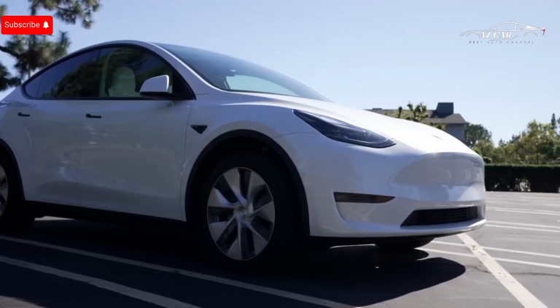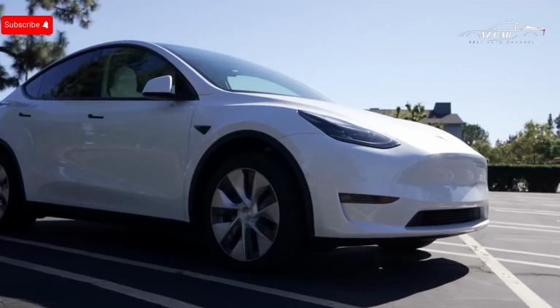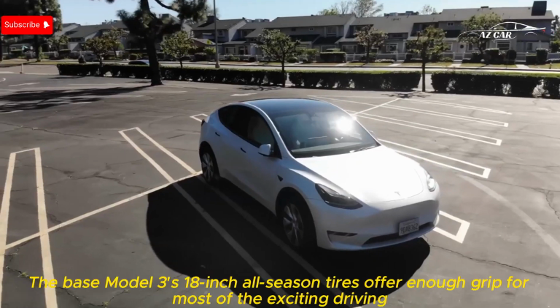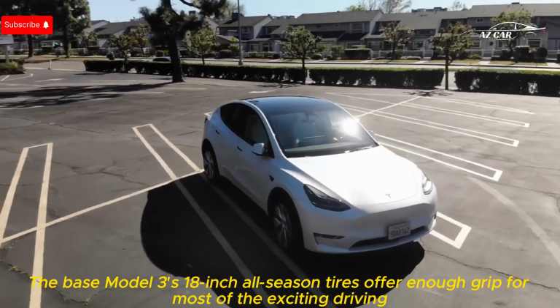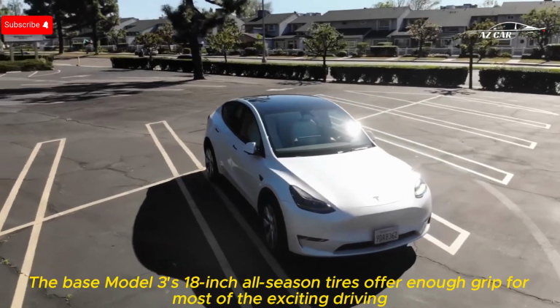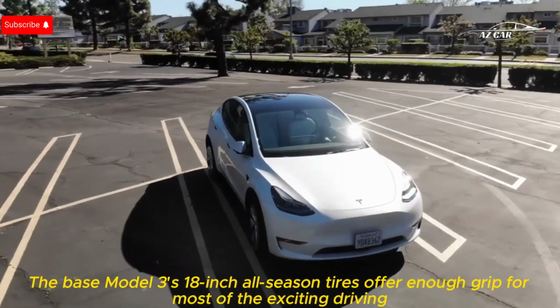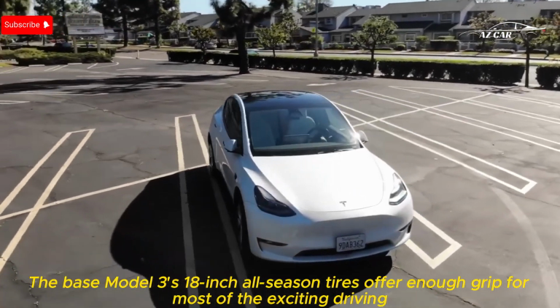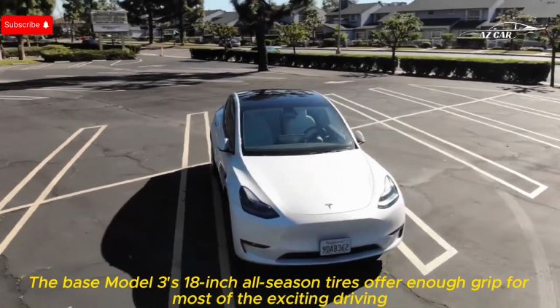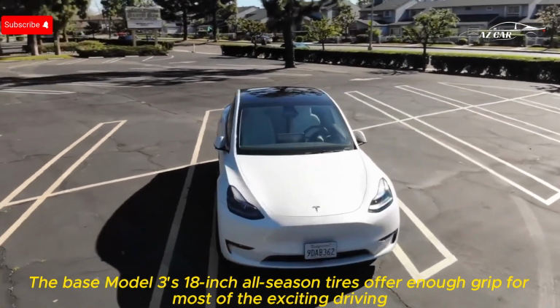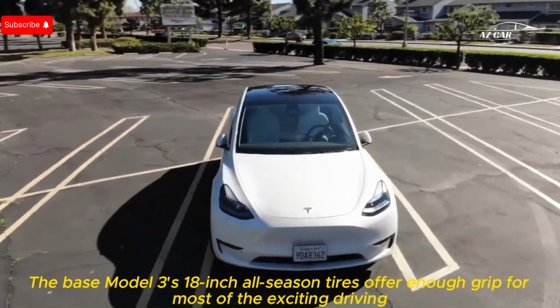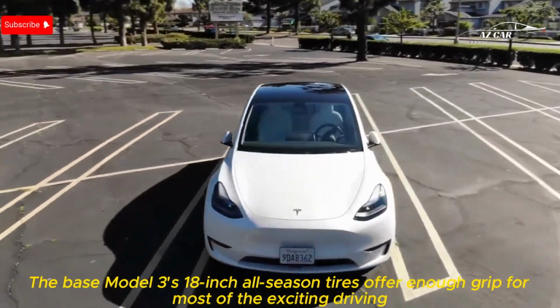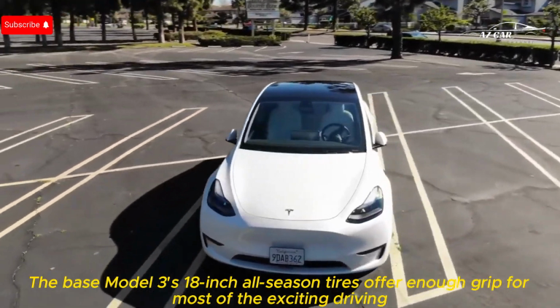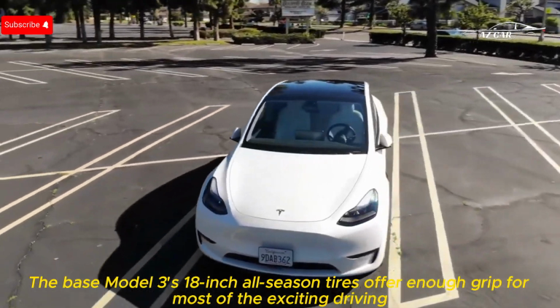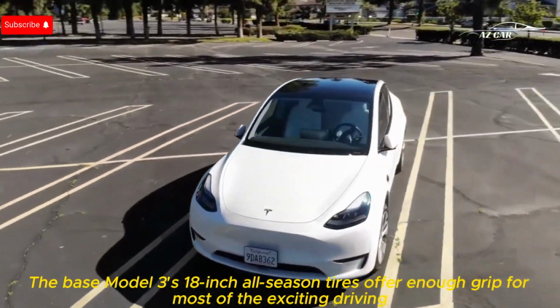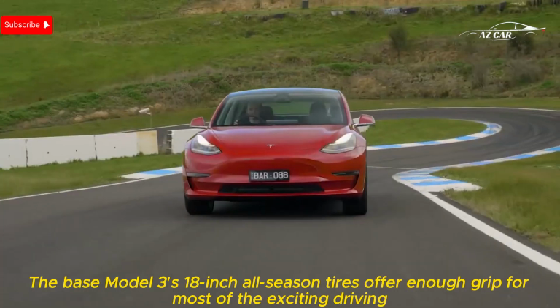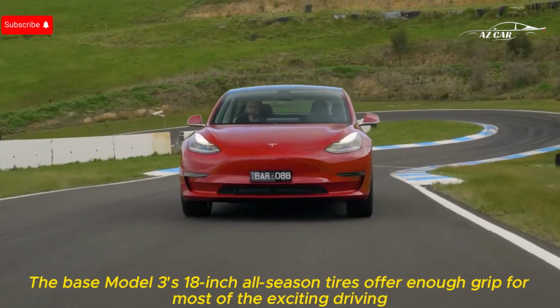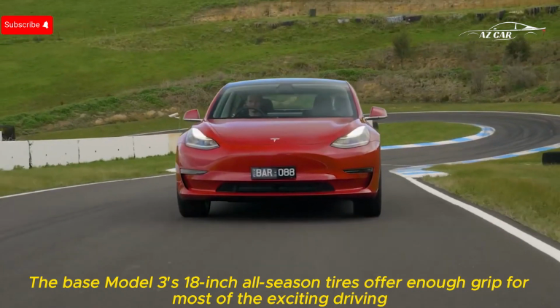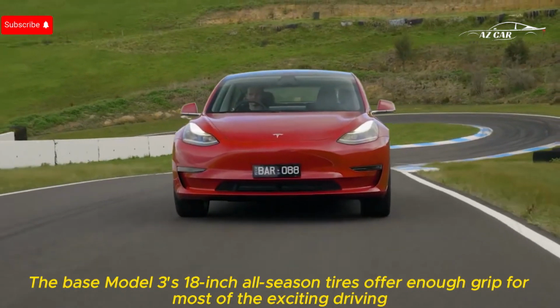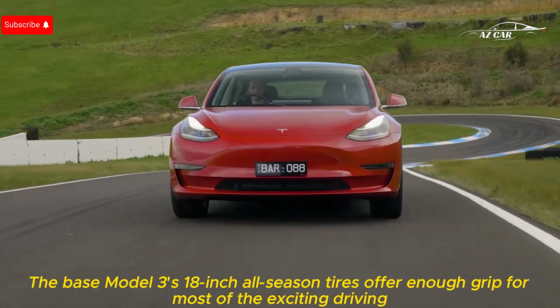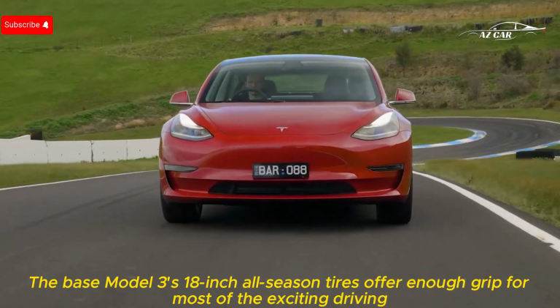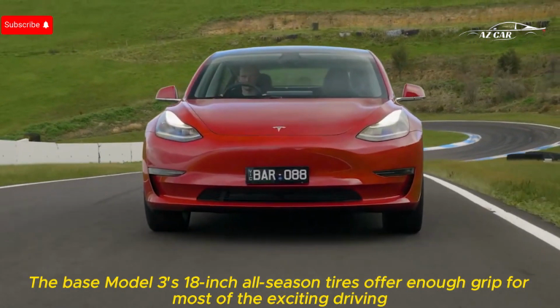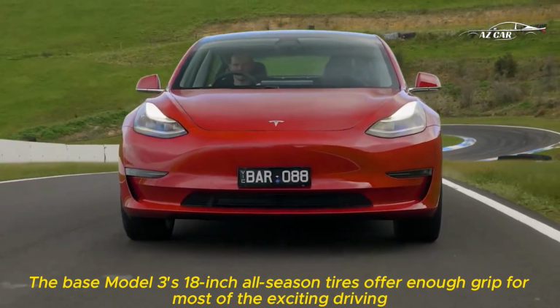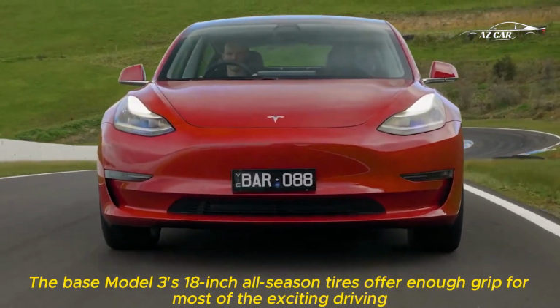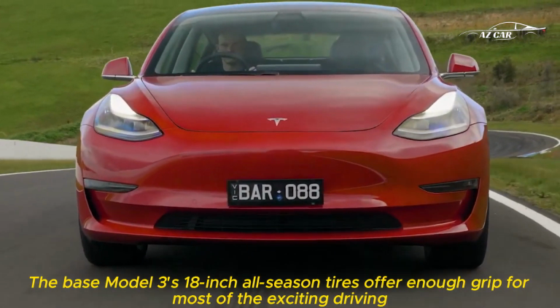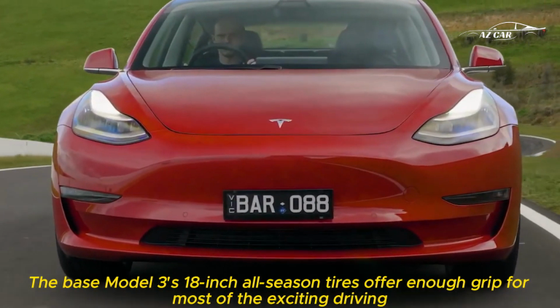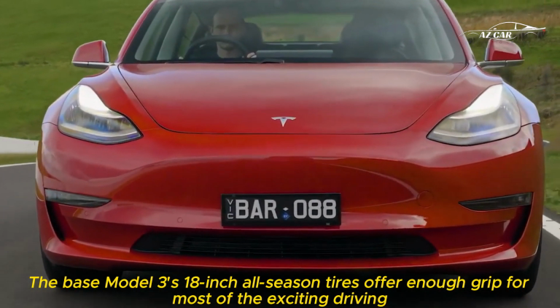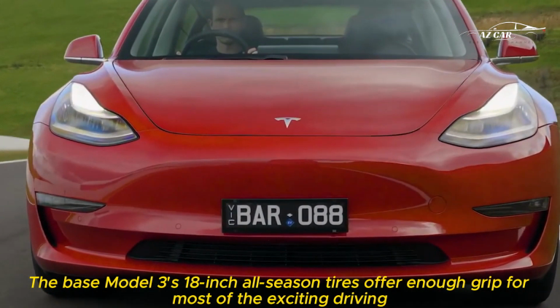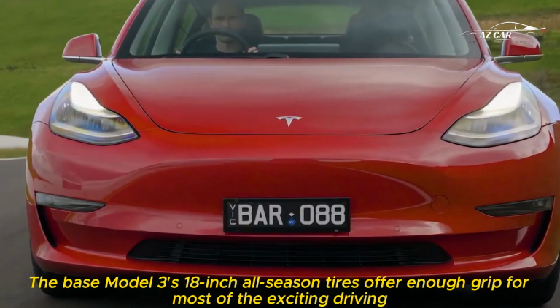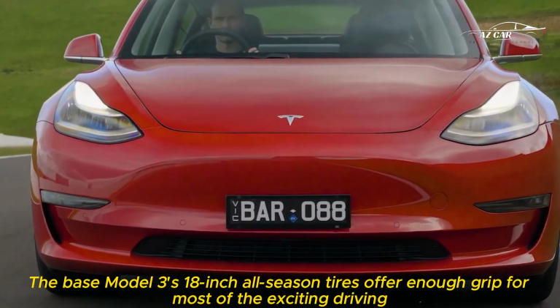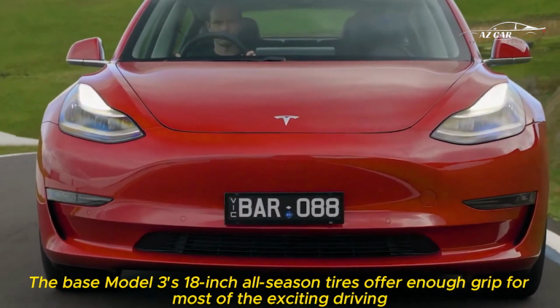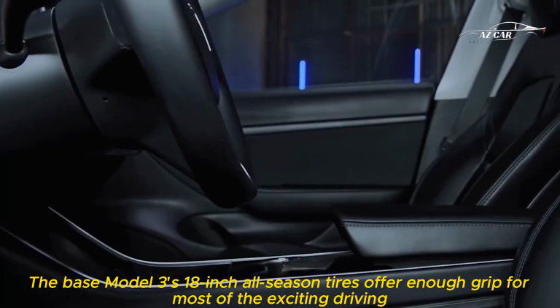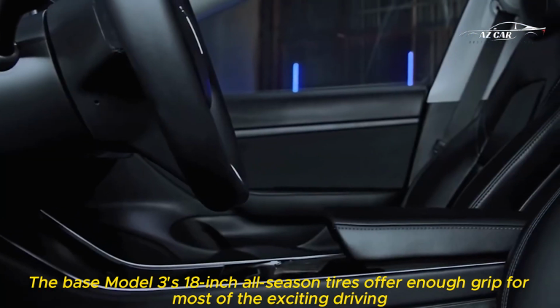The Model 3's 18-inch all-season tires offer enough grip for most exciting driving situations.